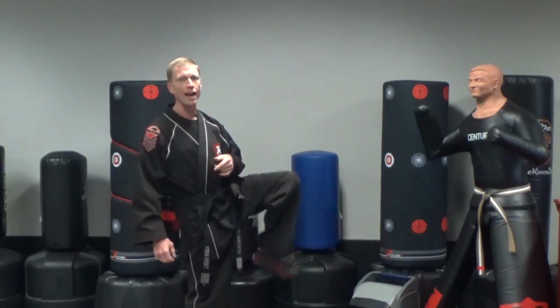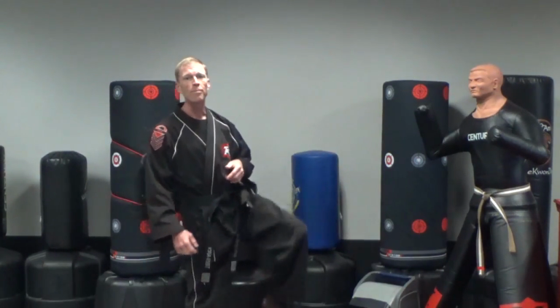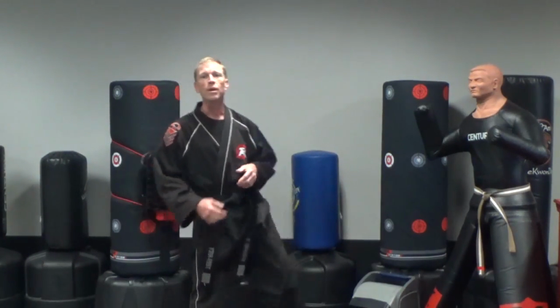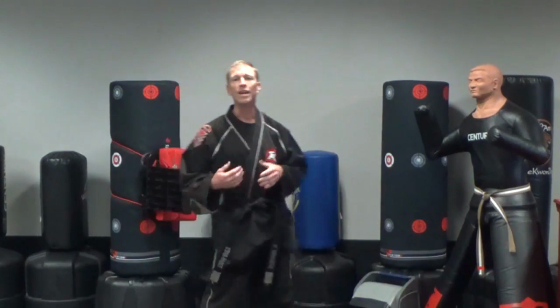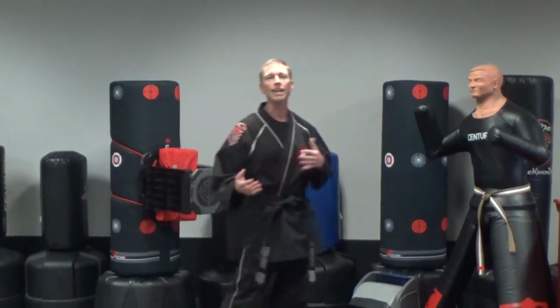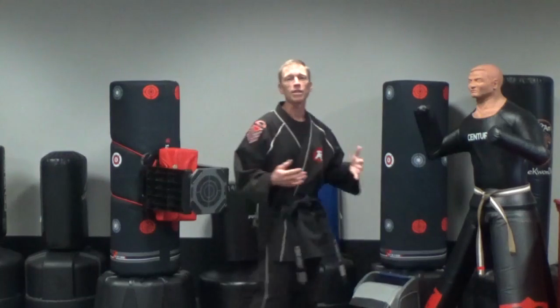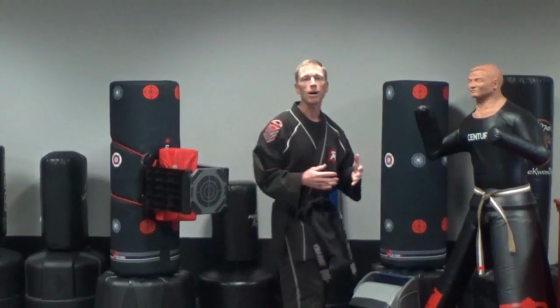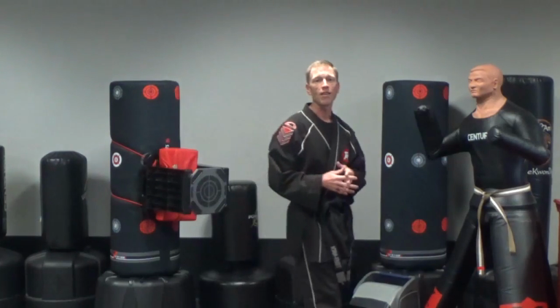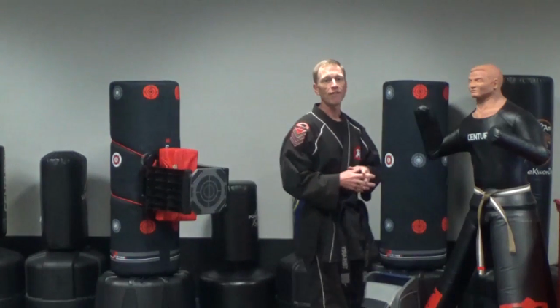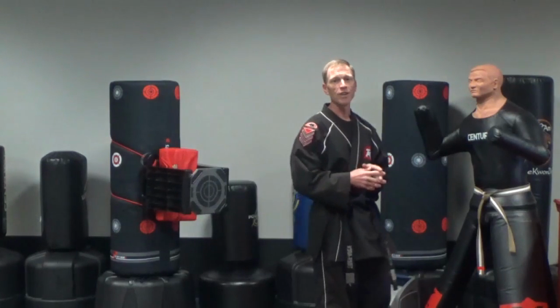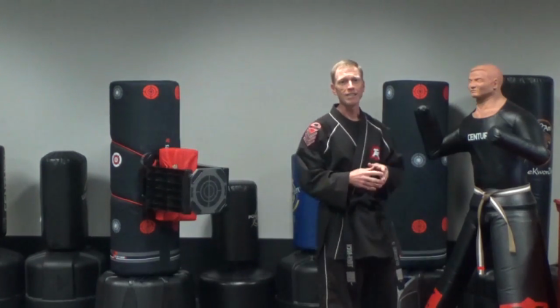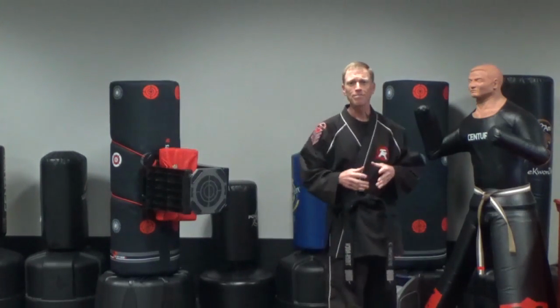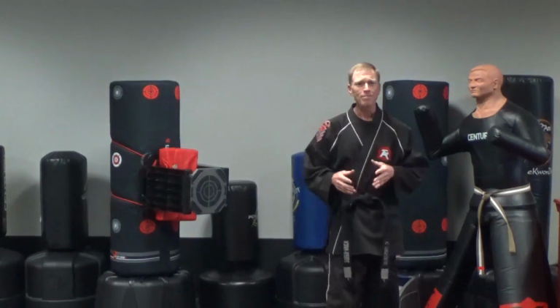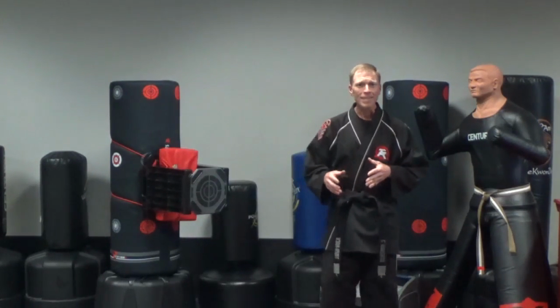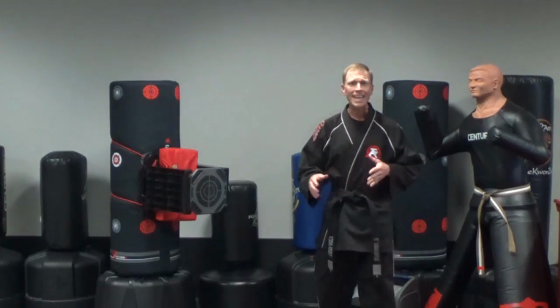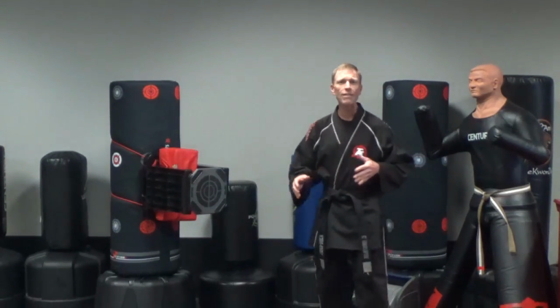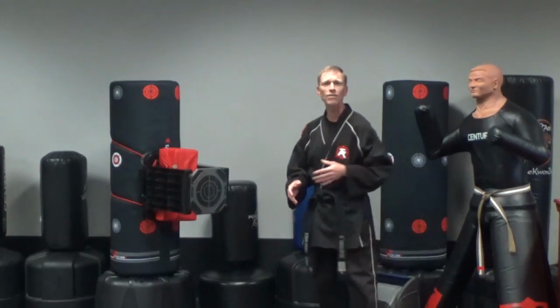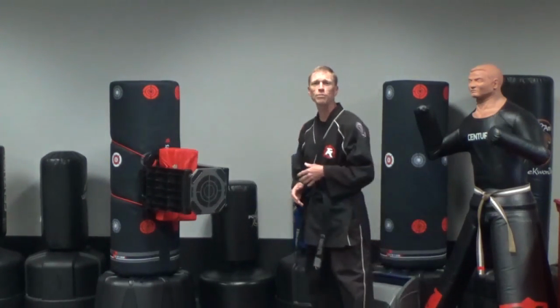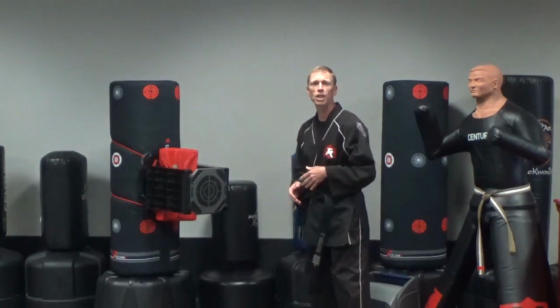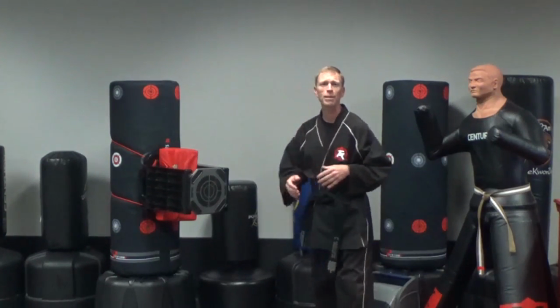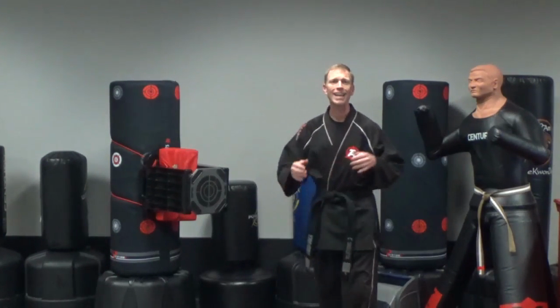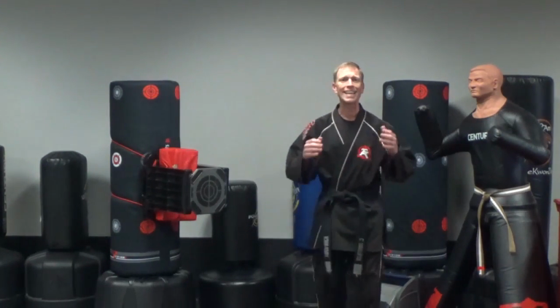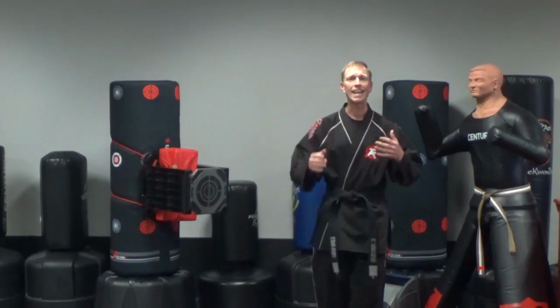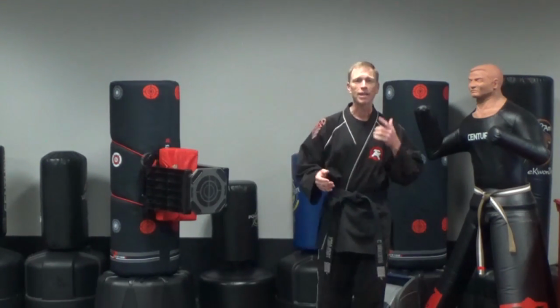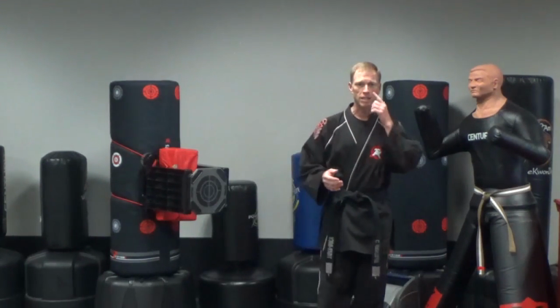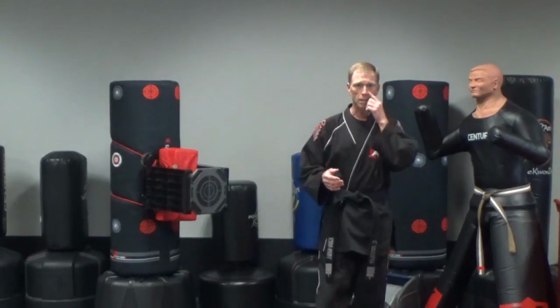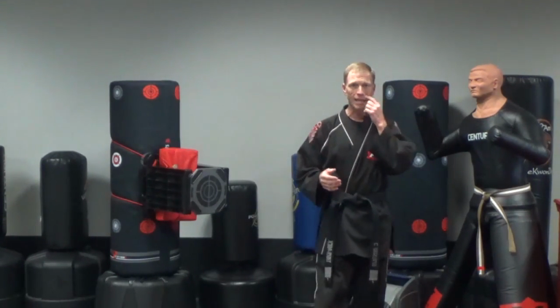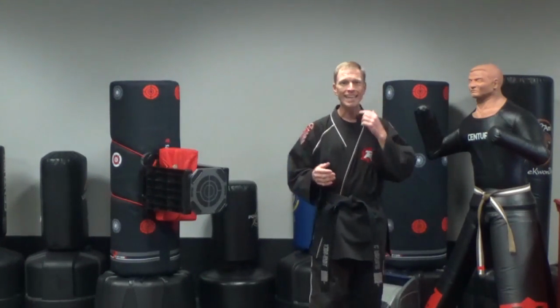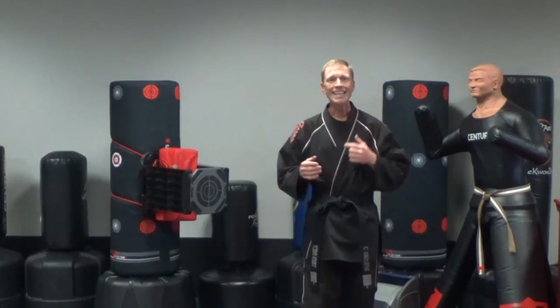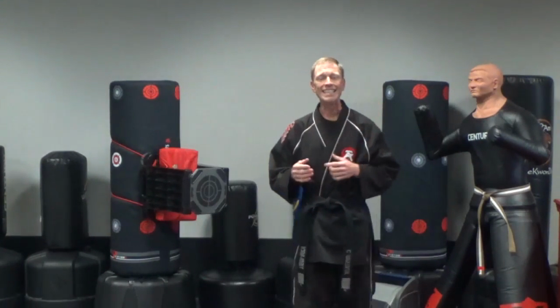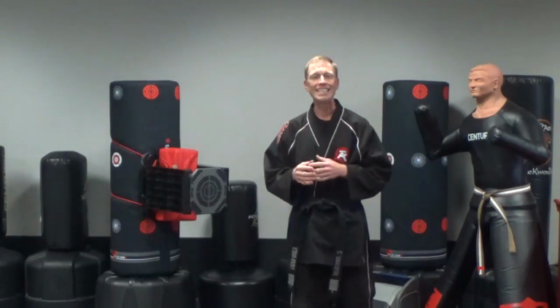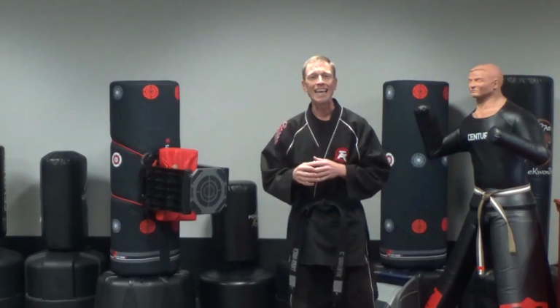We are hitting with the ball of that foot. Even if I am jumping, that dynamic is going to be the same.